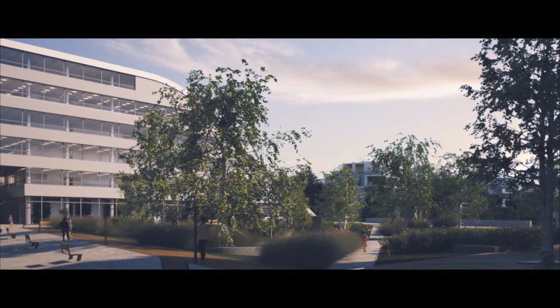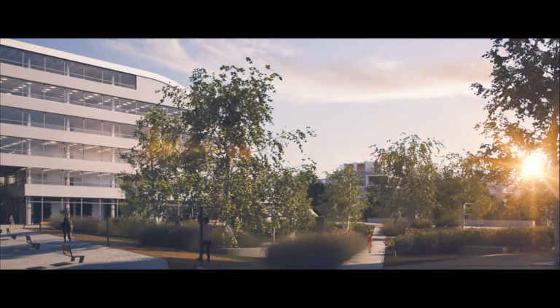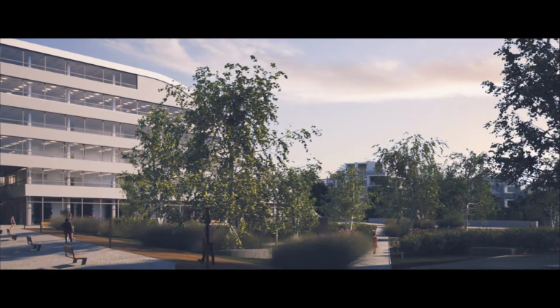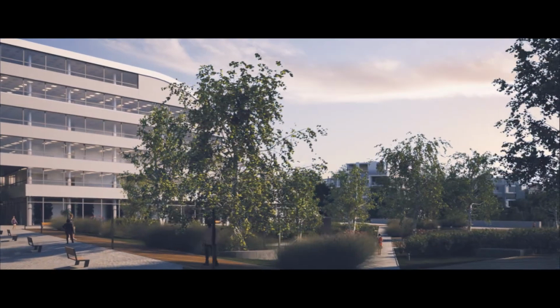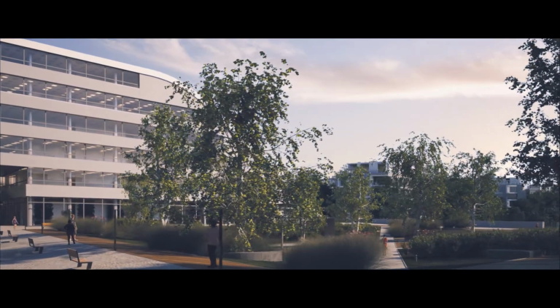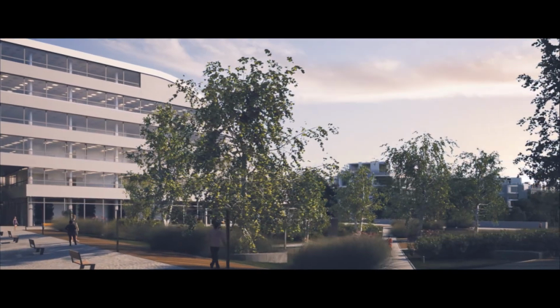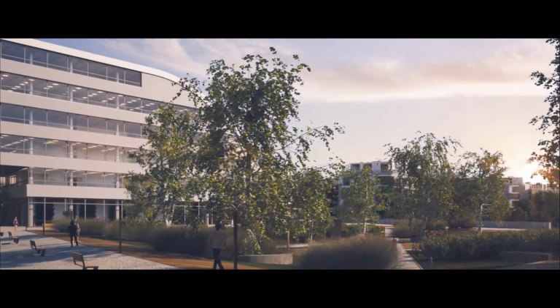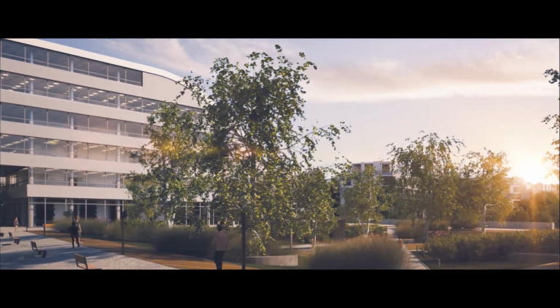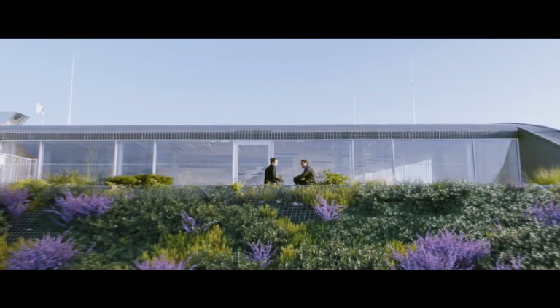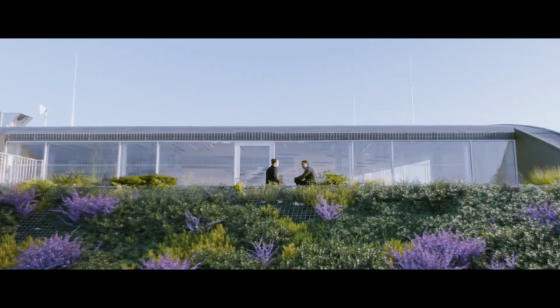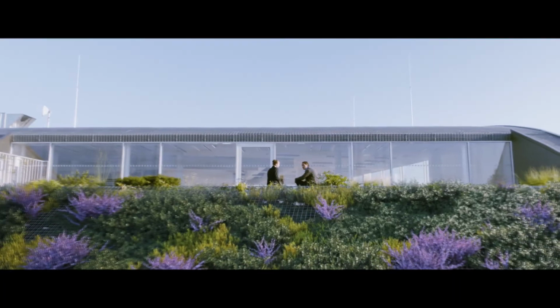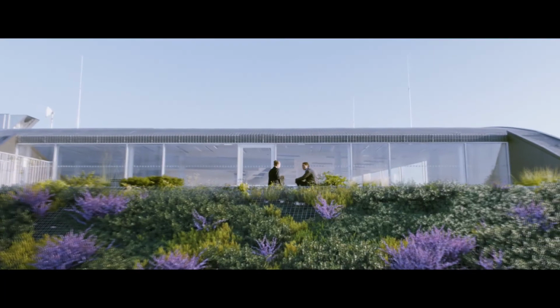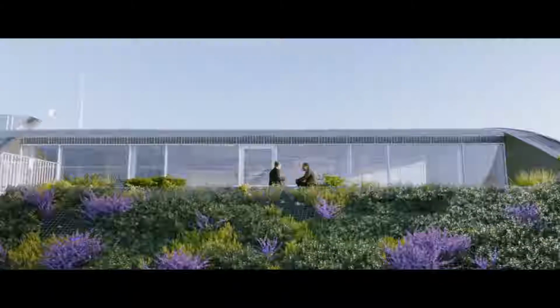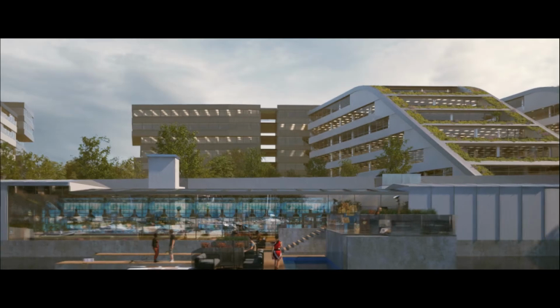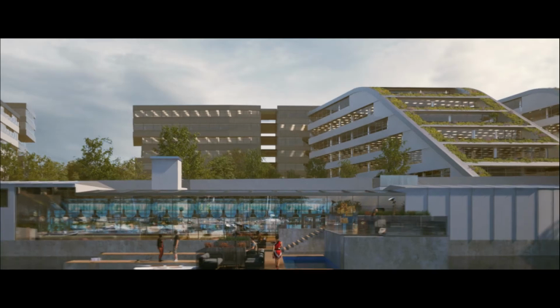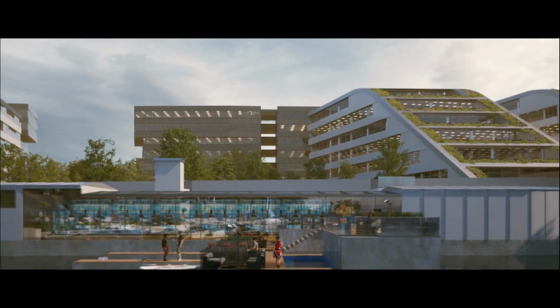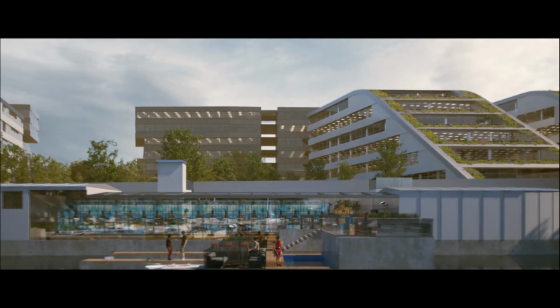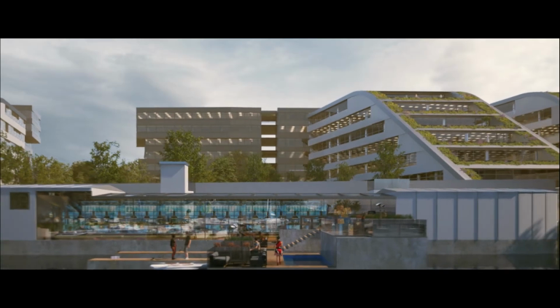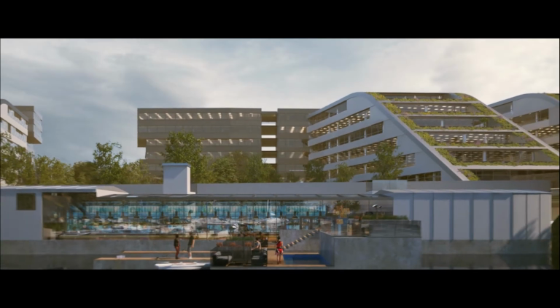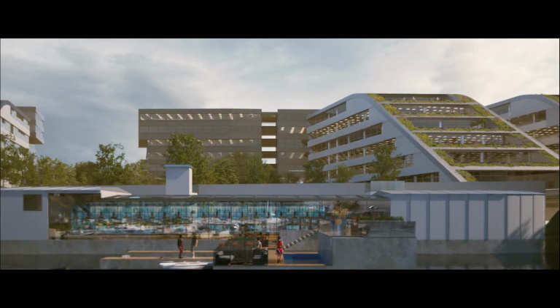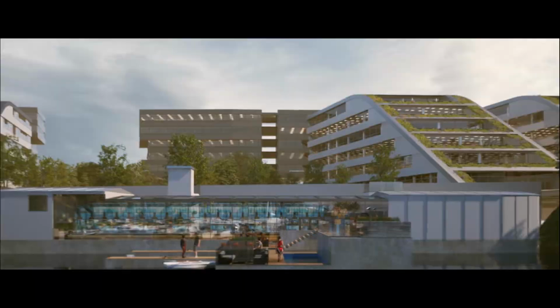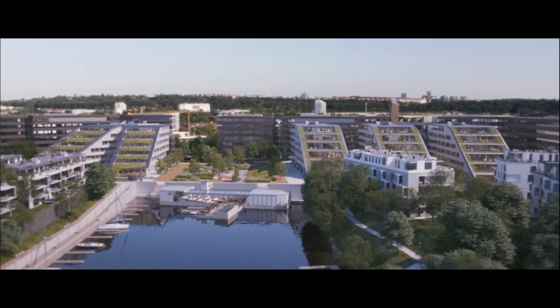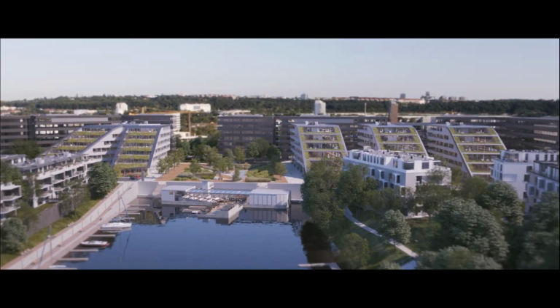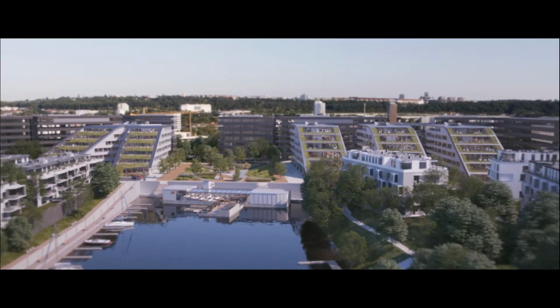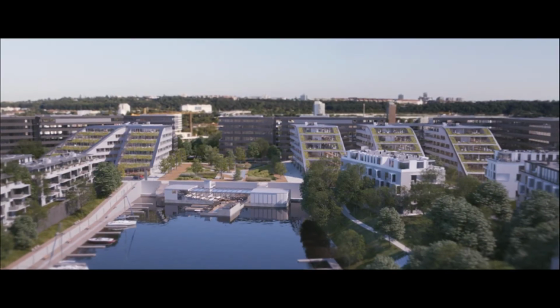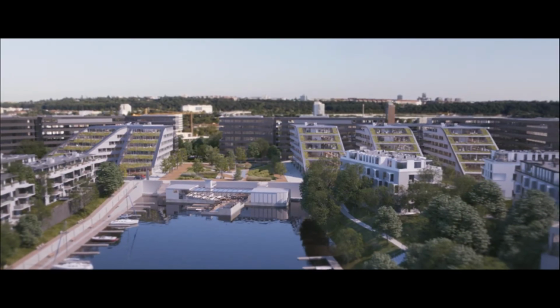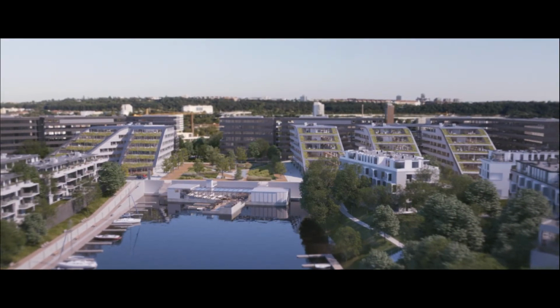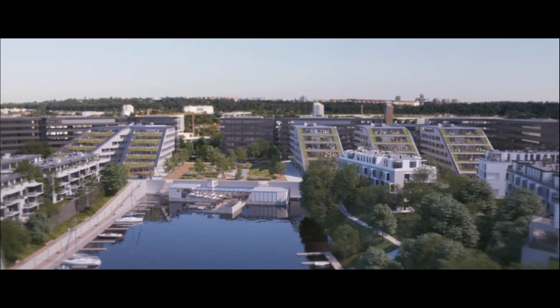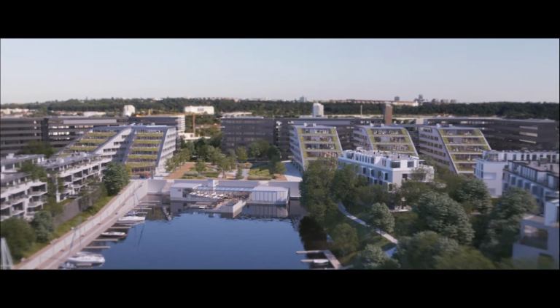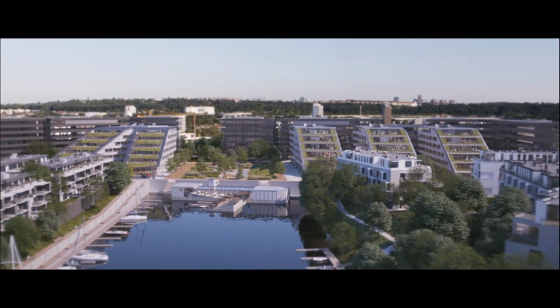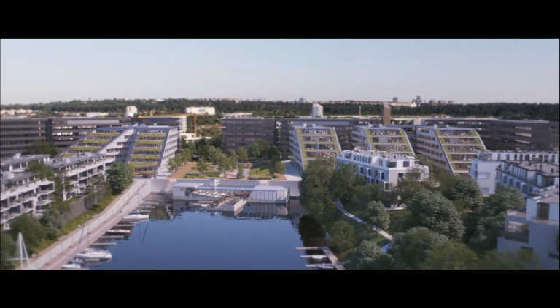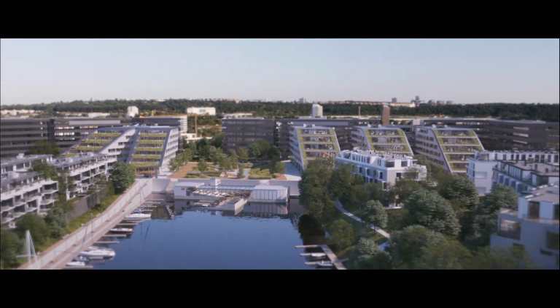Dockin boasts its own park, located right in the middle of the waterfront, surrounded by restaurants, cafes and even private docks.